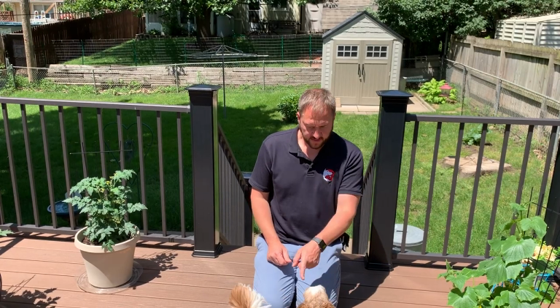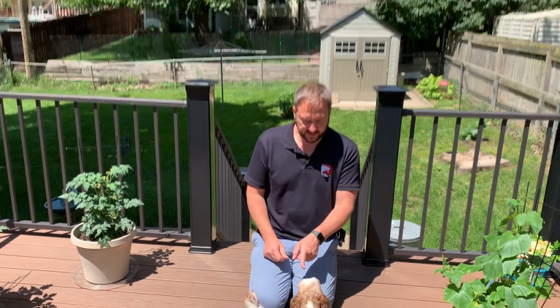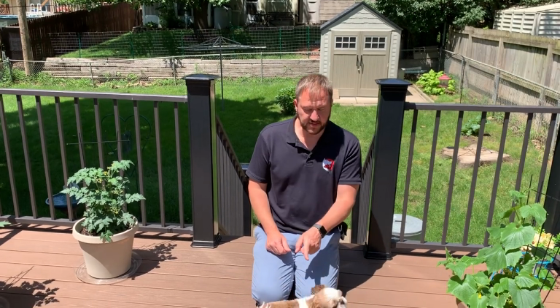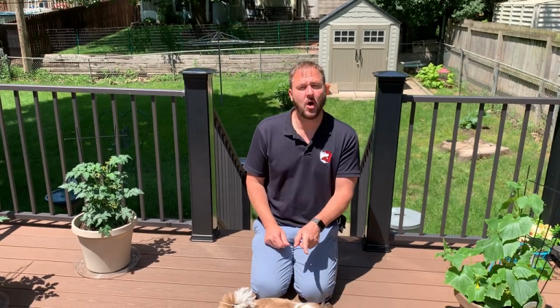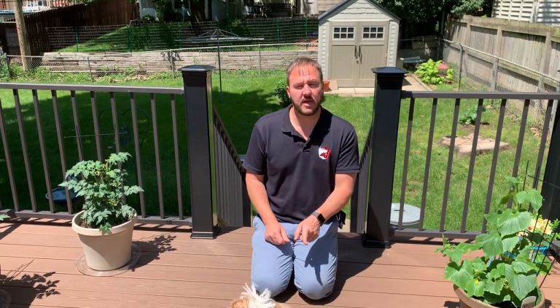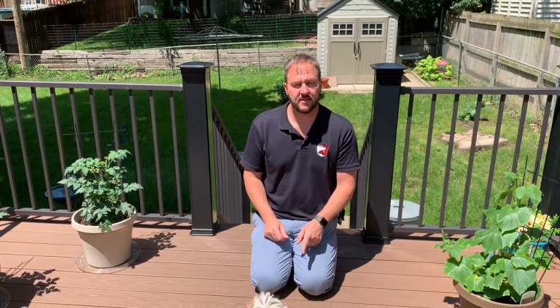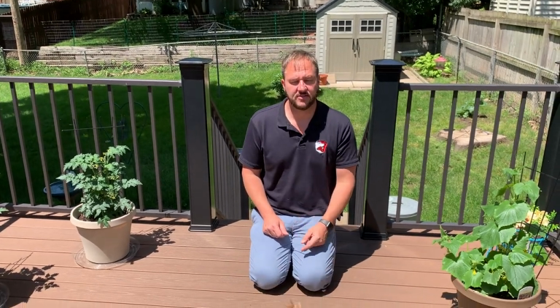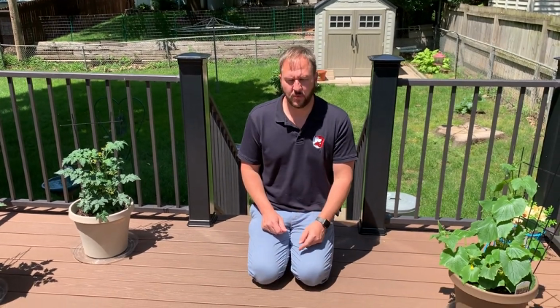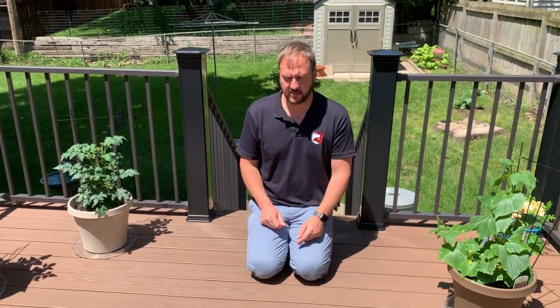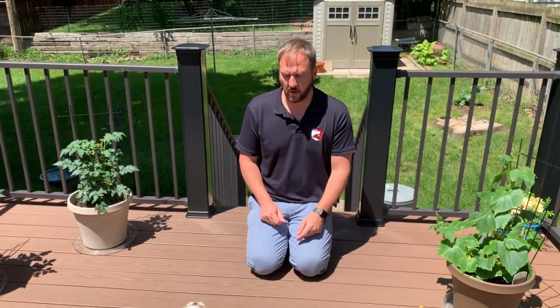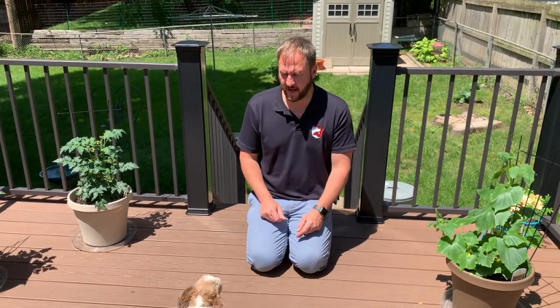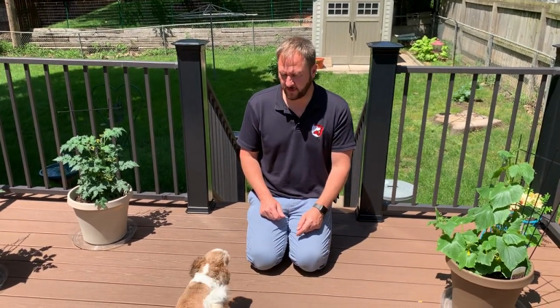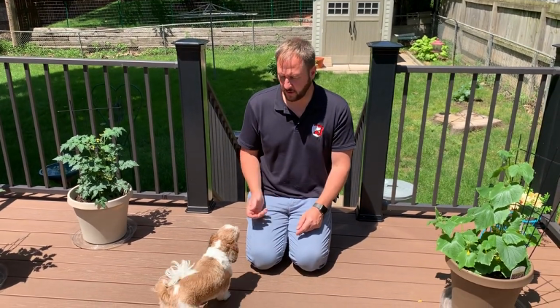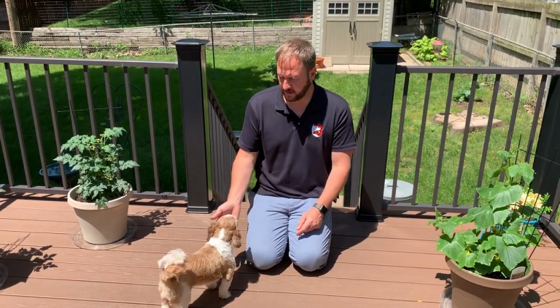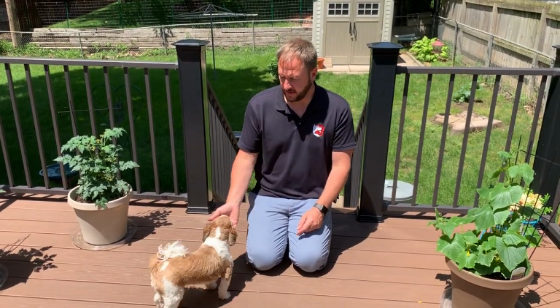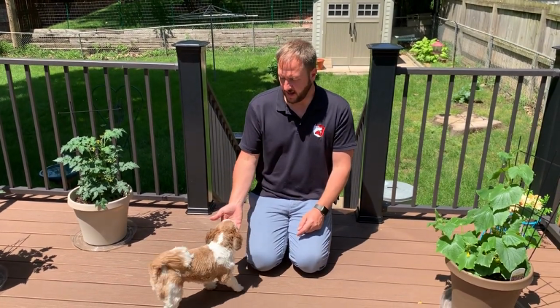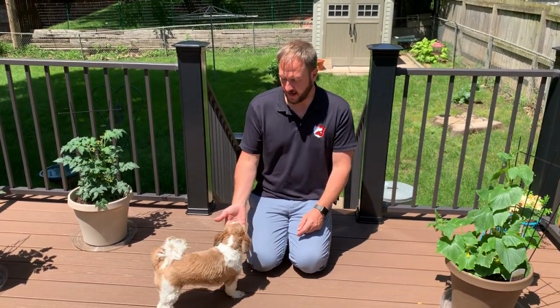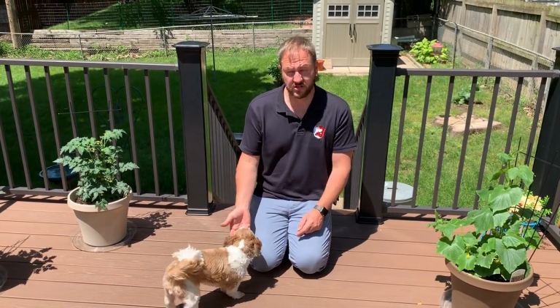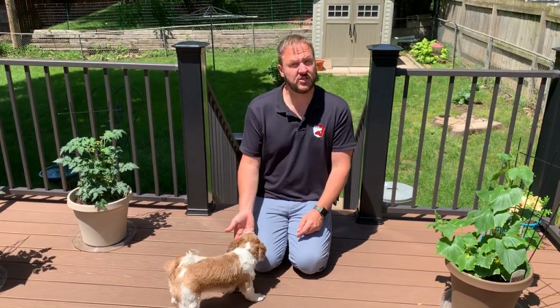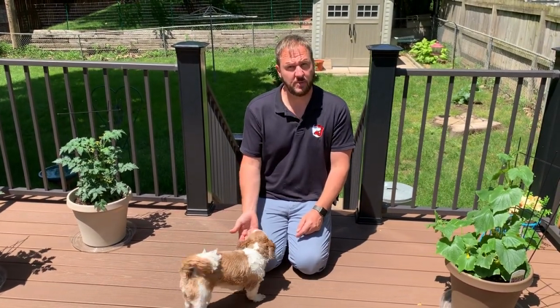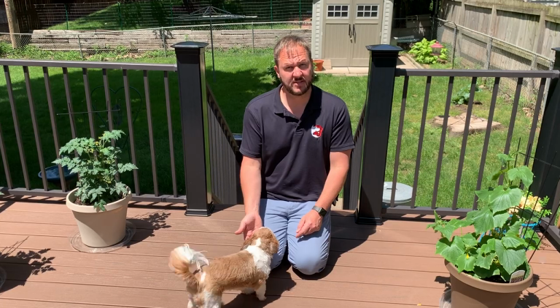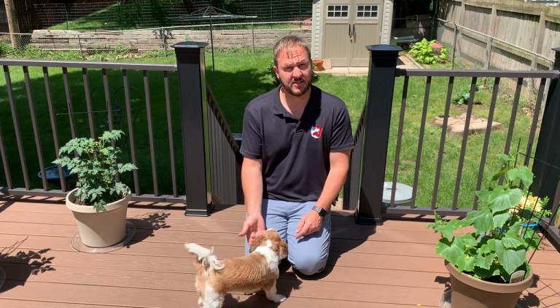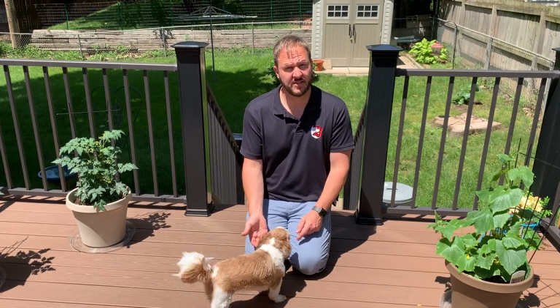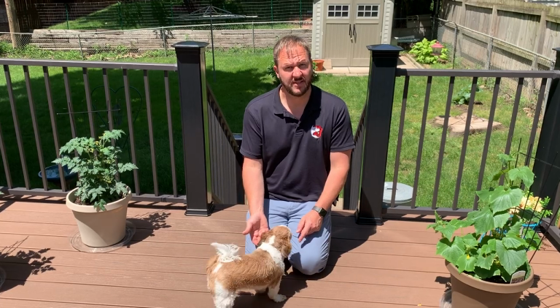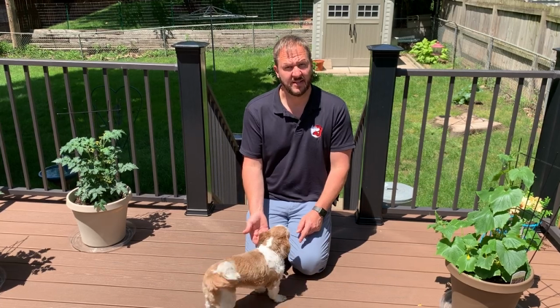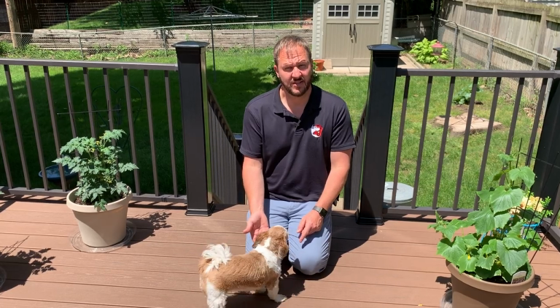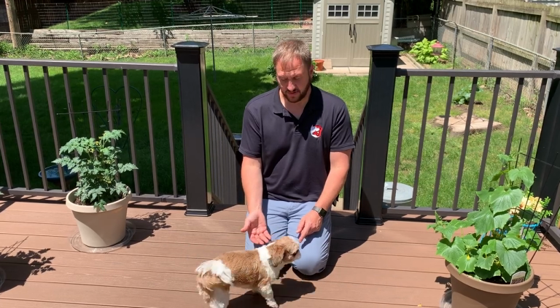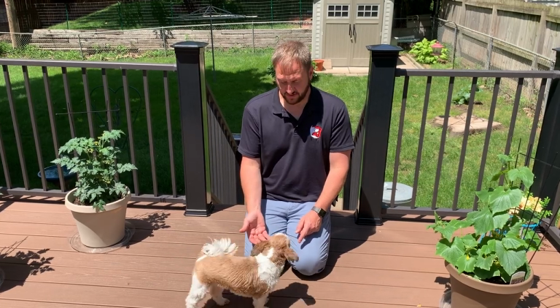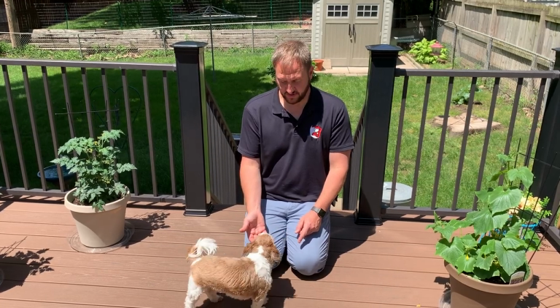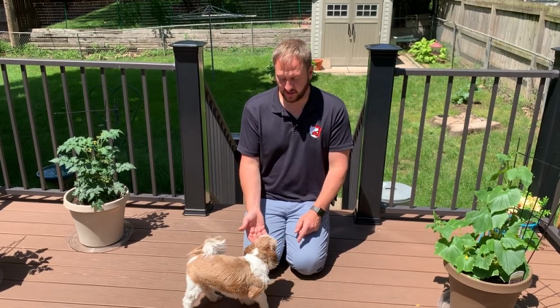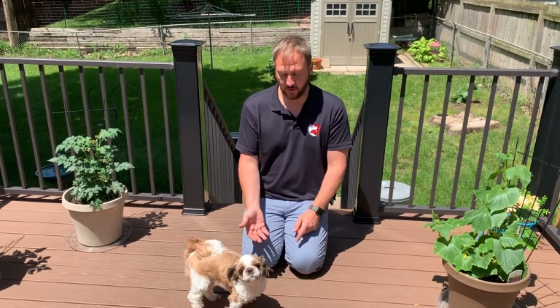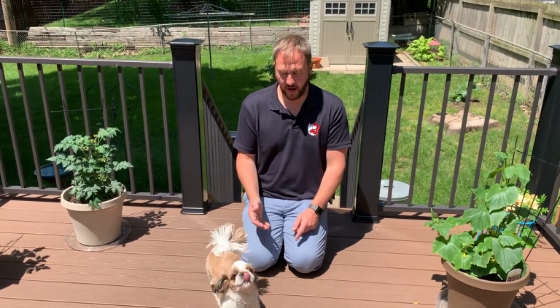This is Zoe. Zoe is a one-and-a-half-year-old shih tzu.